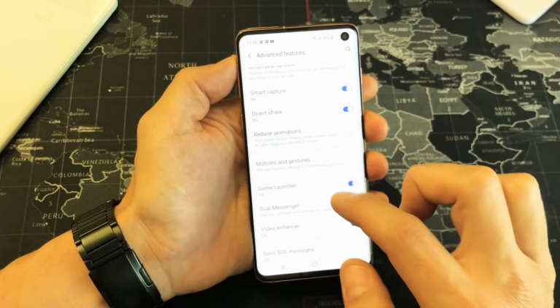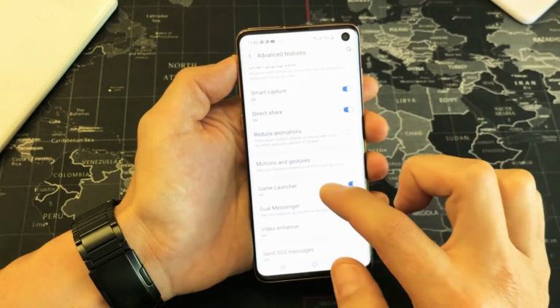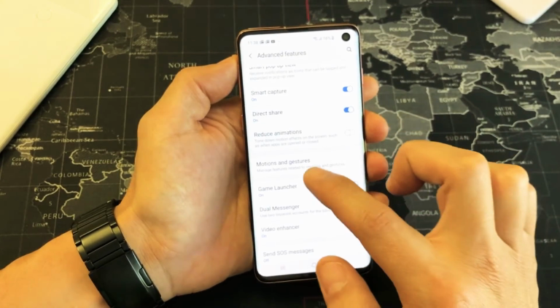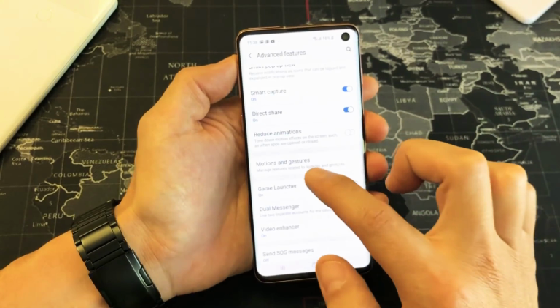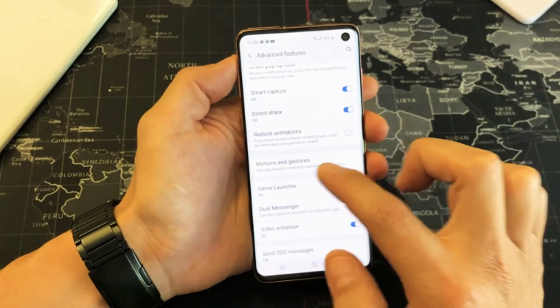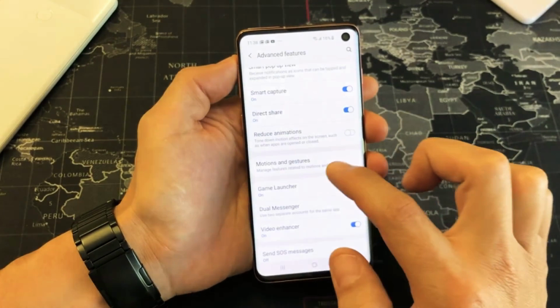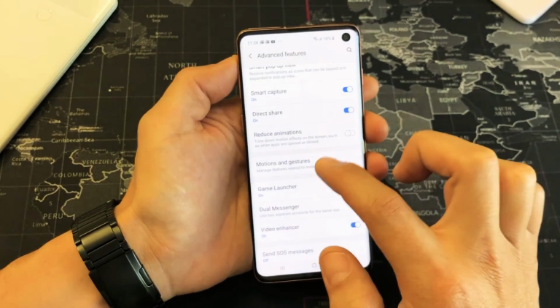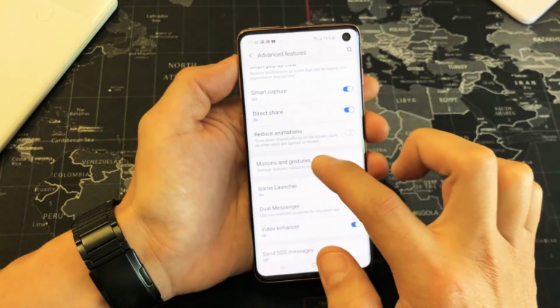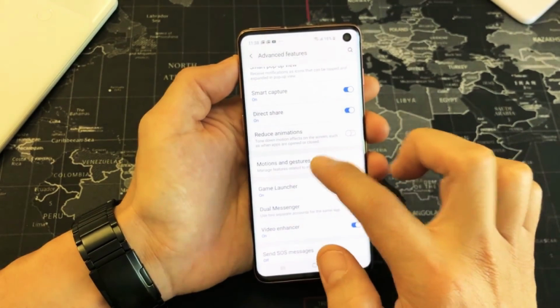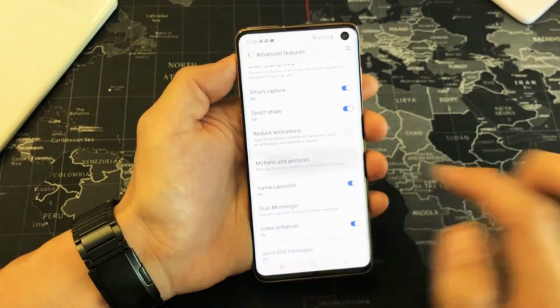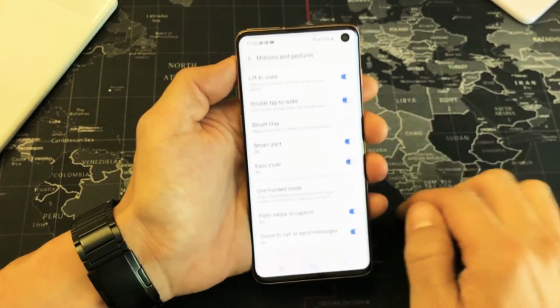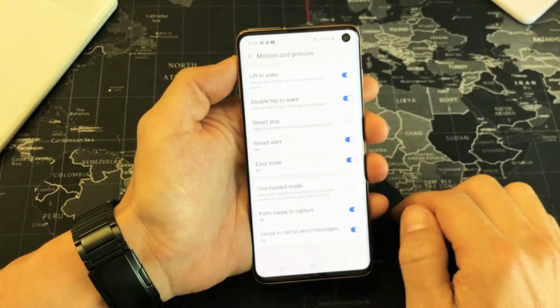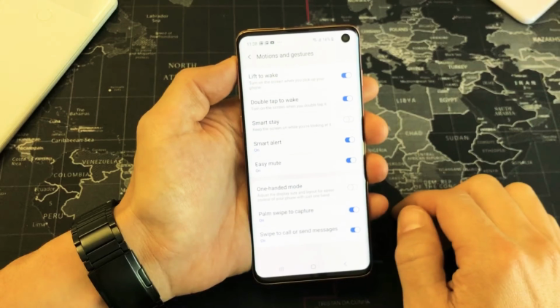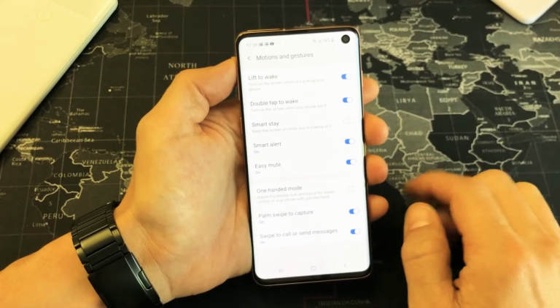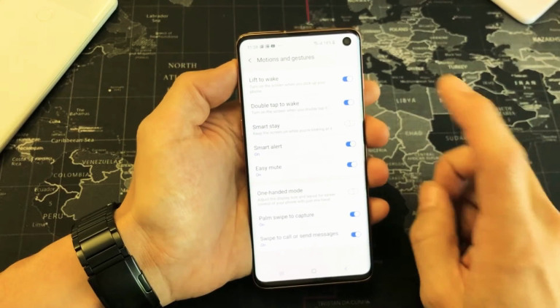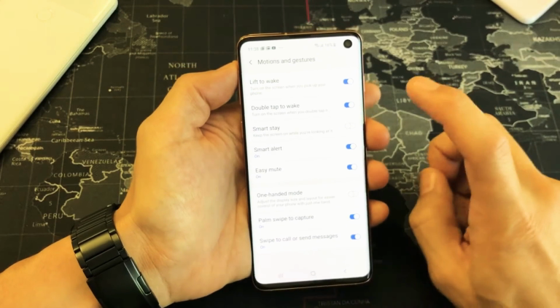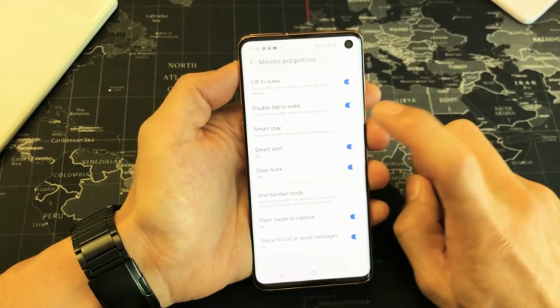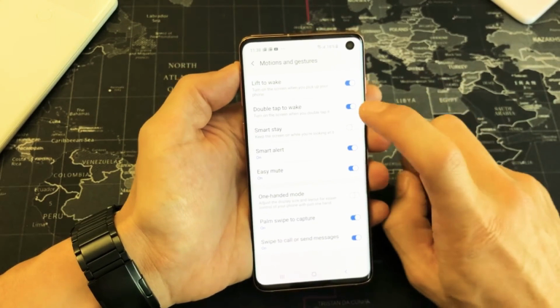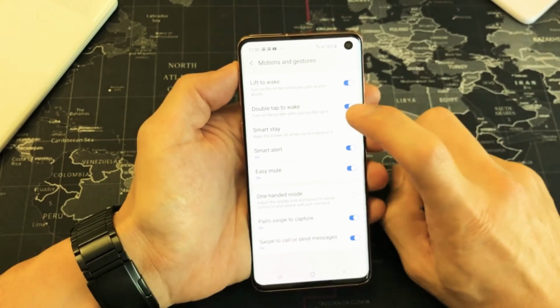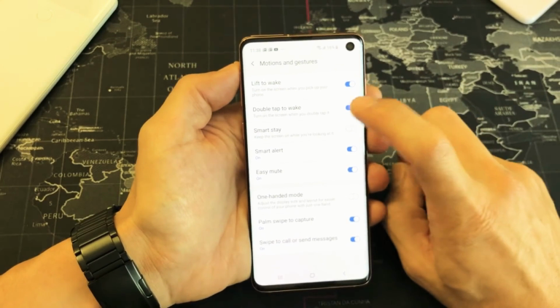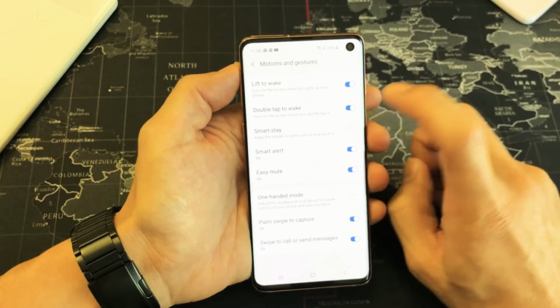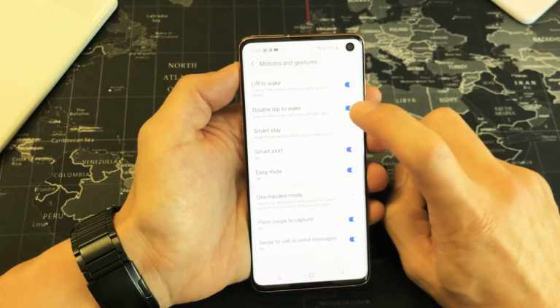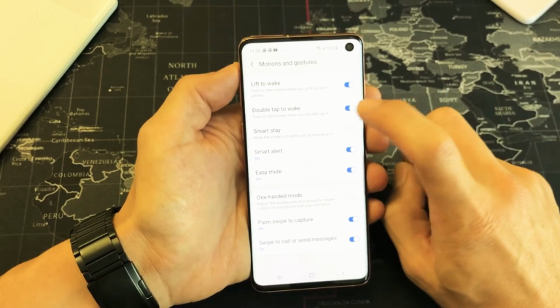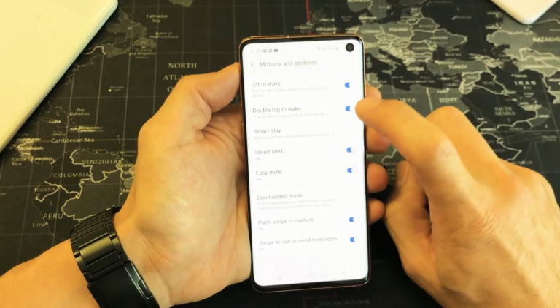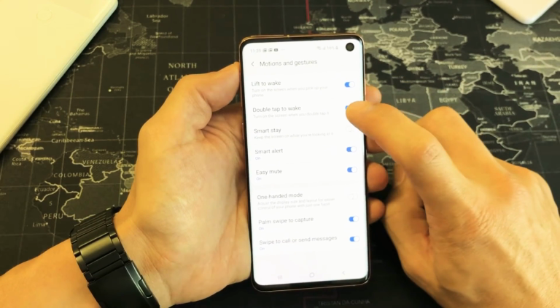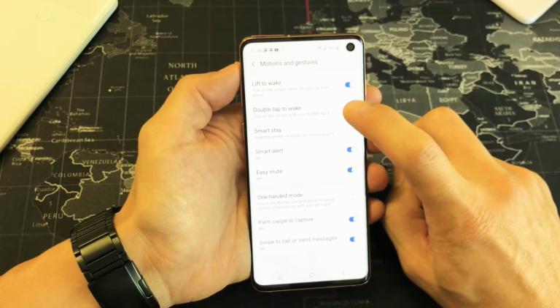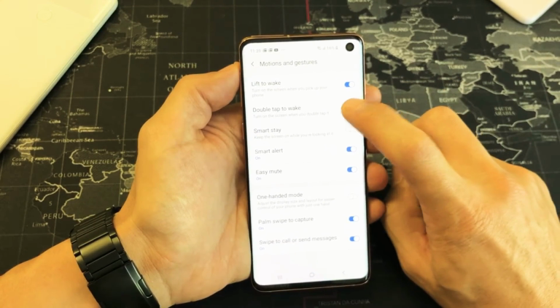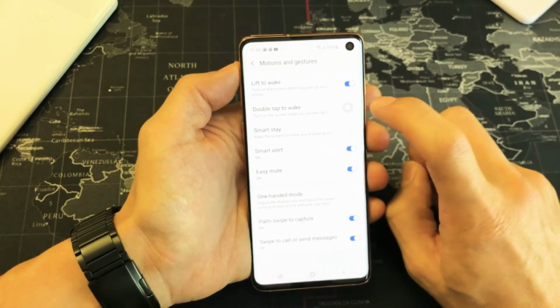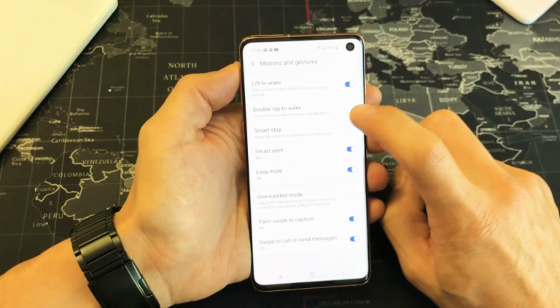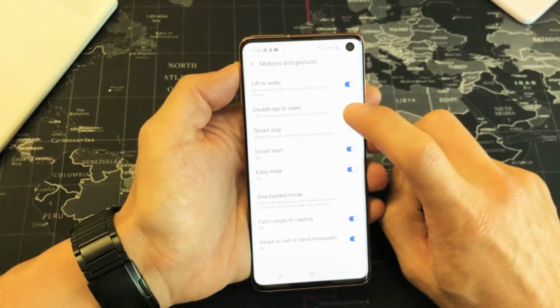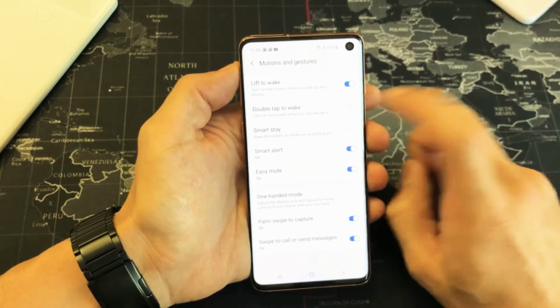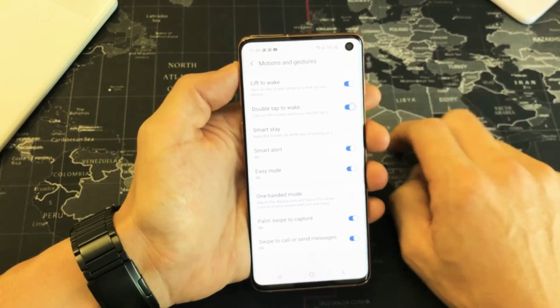You want to go down to motions and gestures. Tap on that, and here is double tap — the way you can turn it on or off.